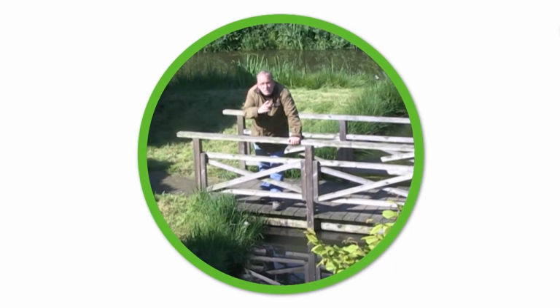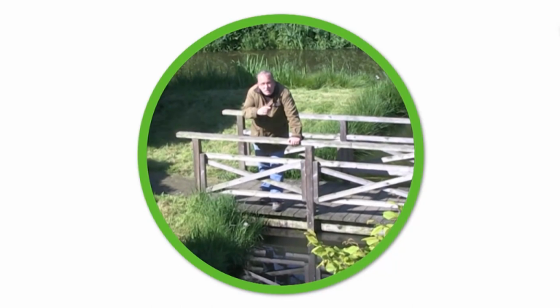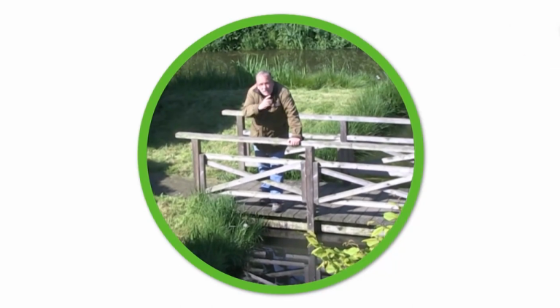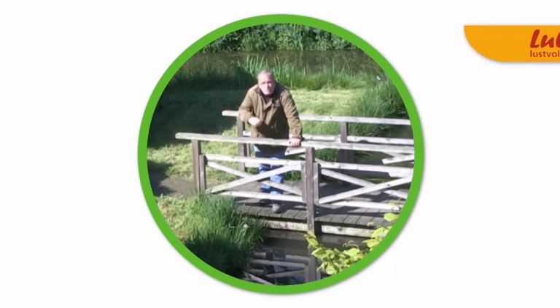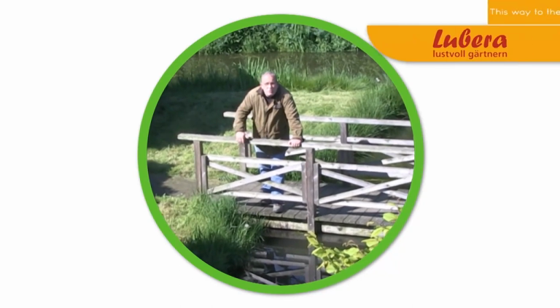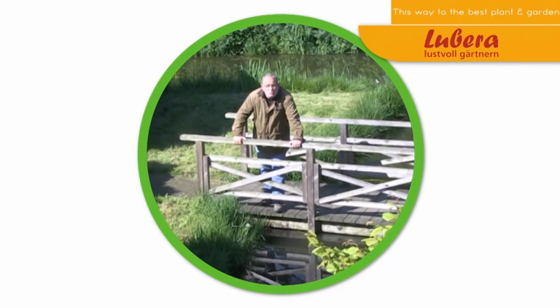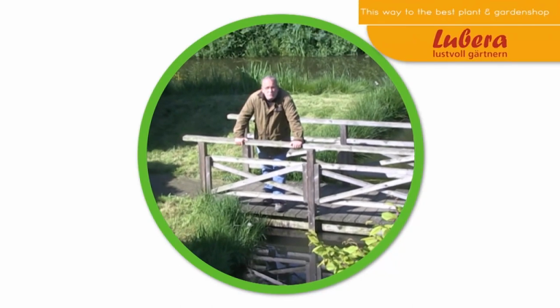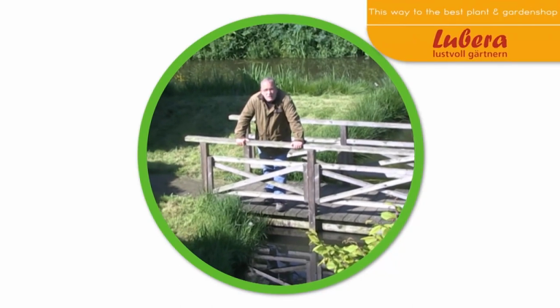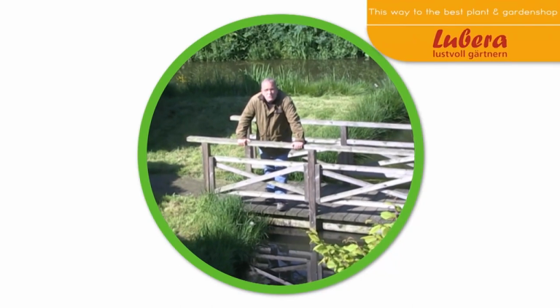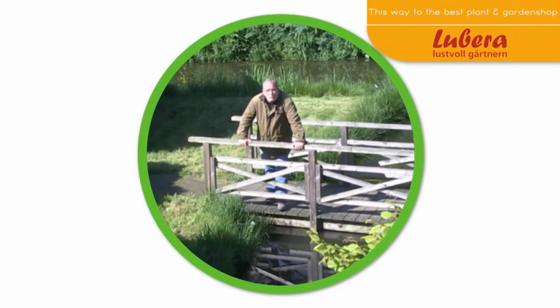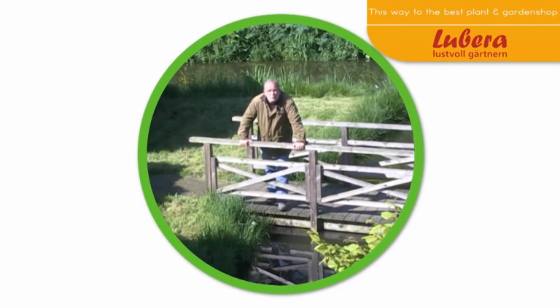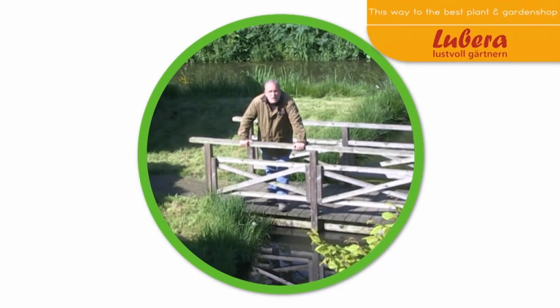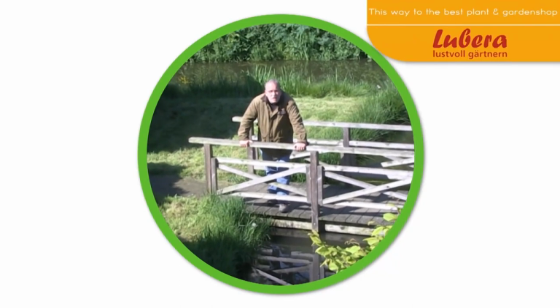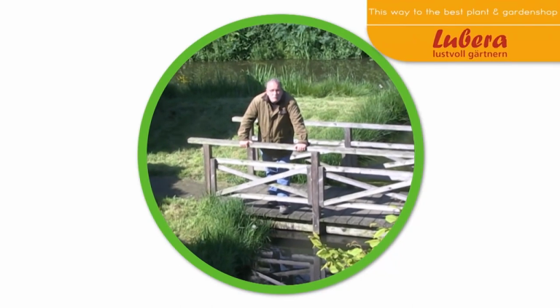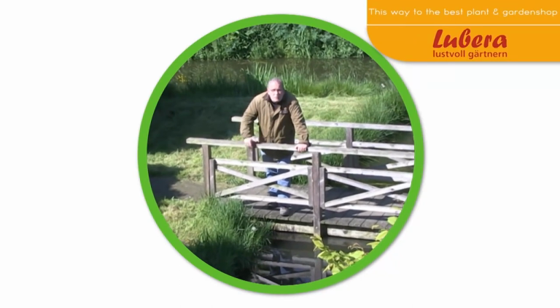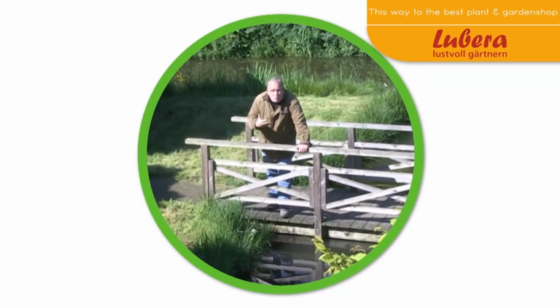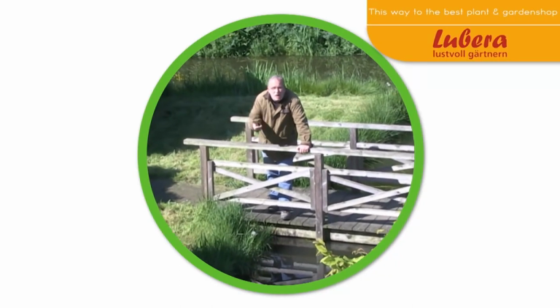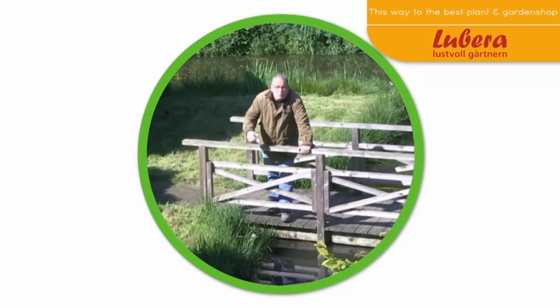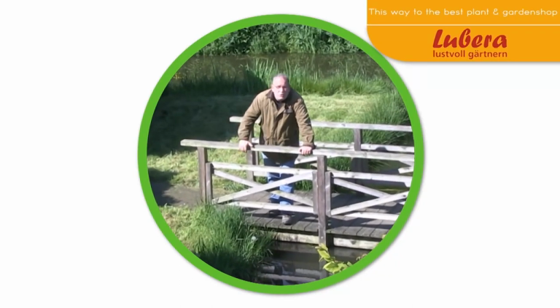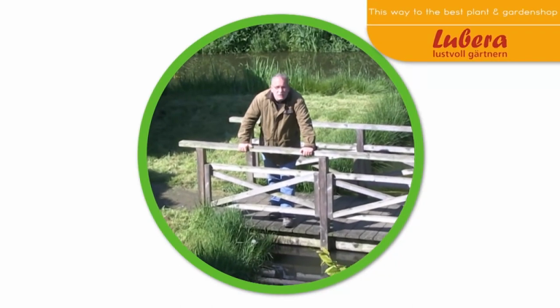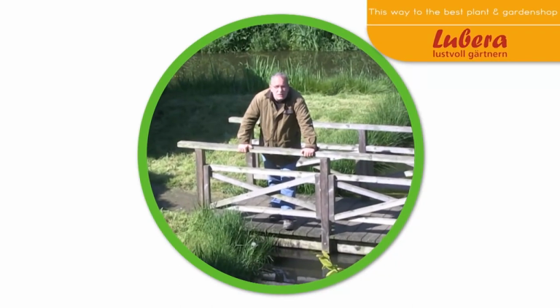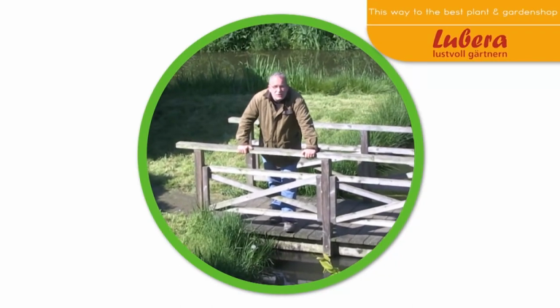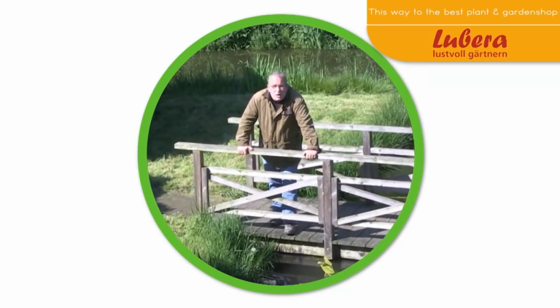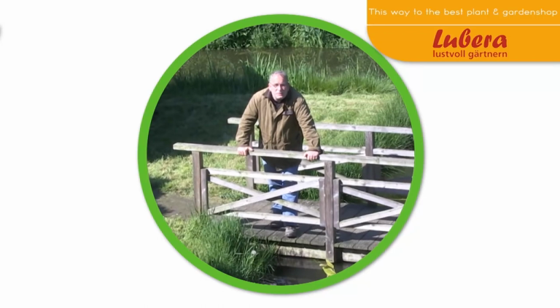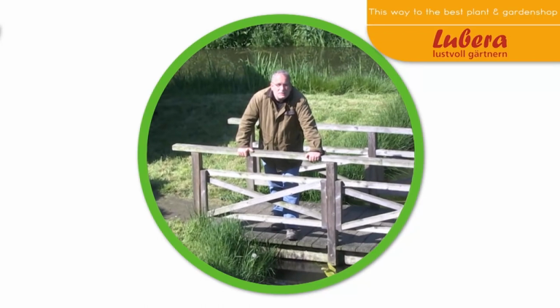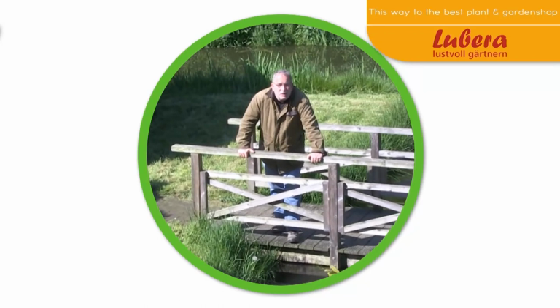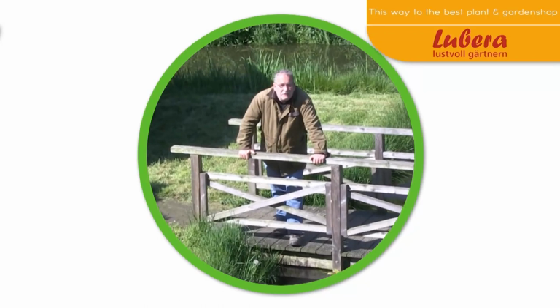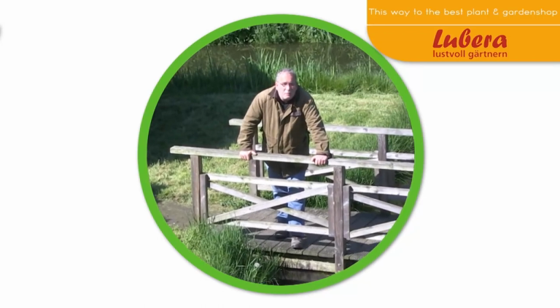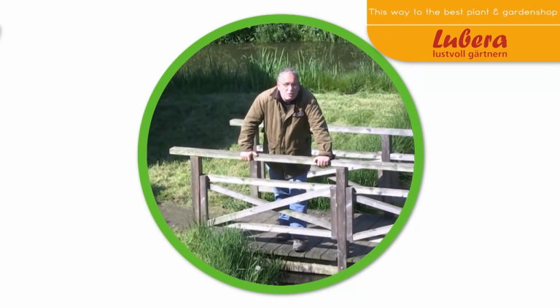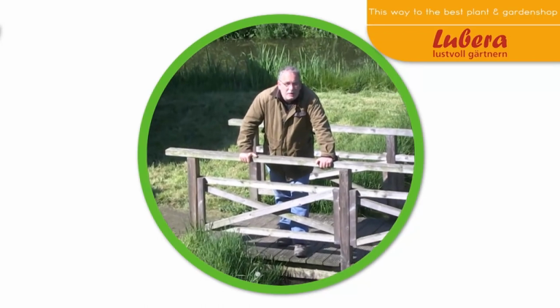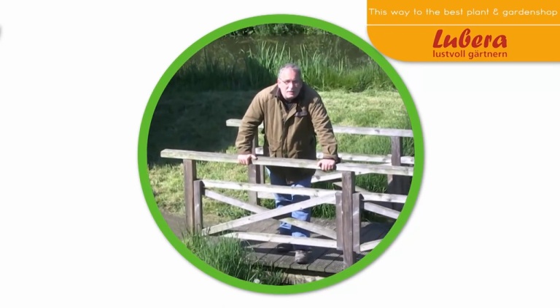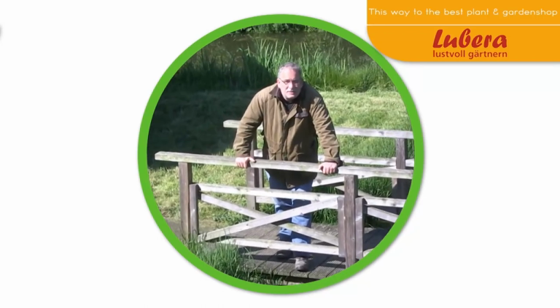Here you can go to Lubera UK with all our breeding varieties and thousands more plants.